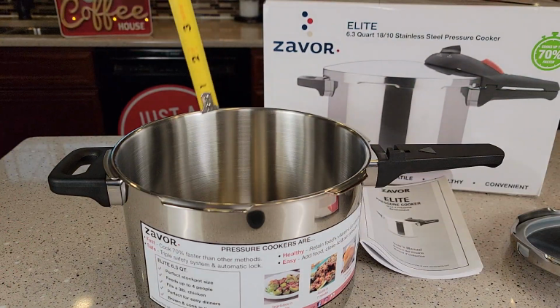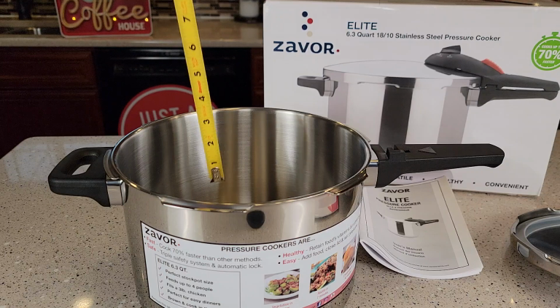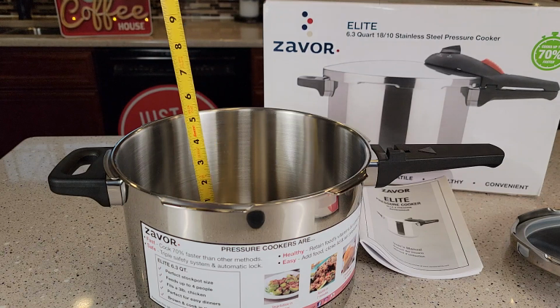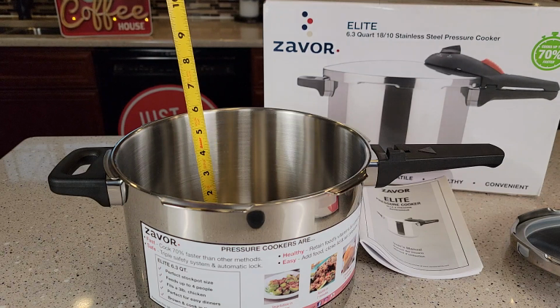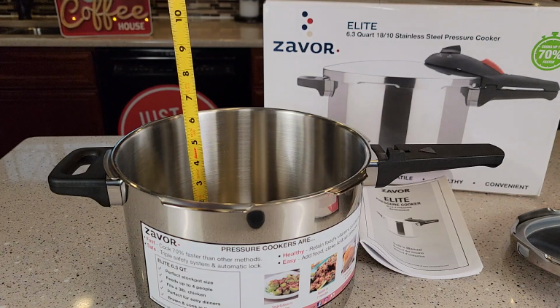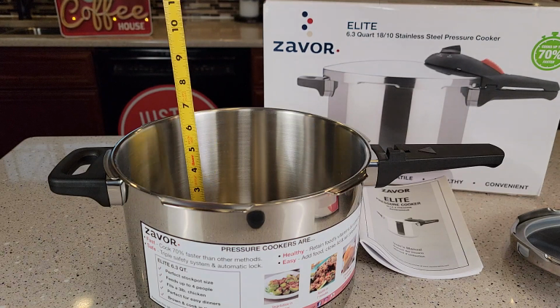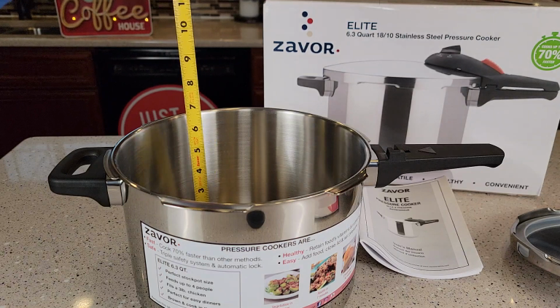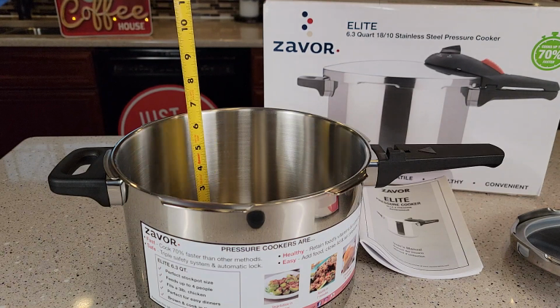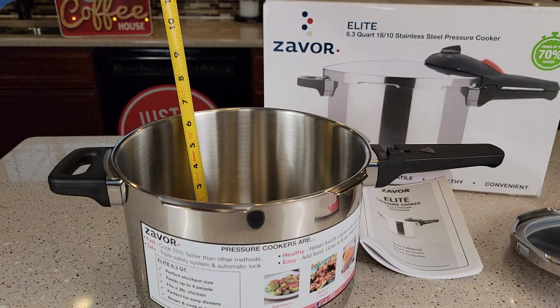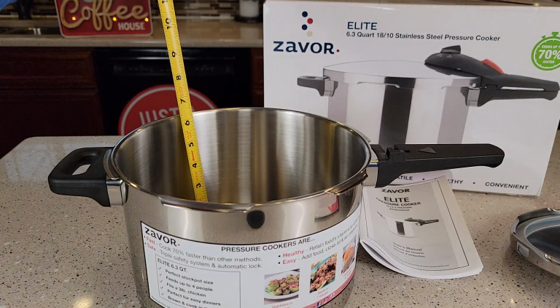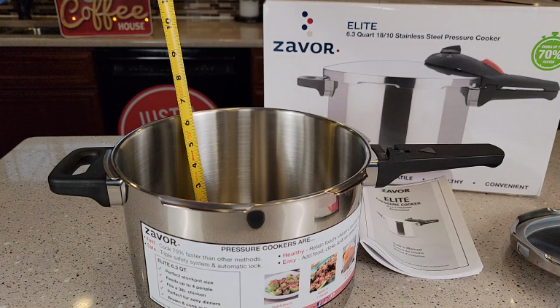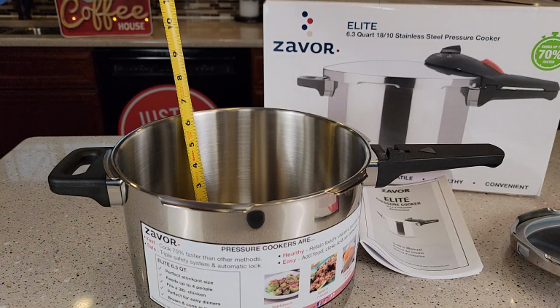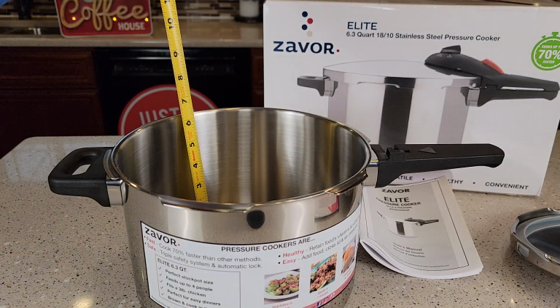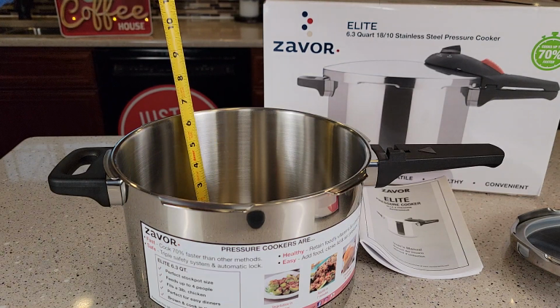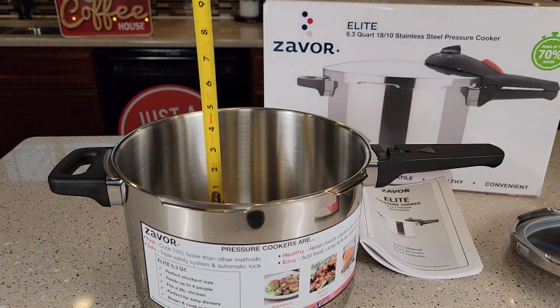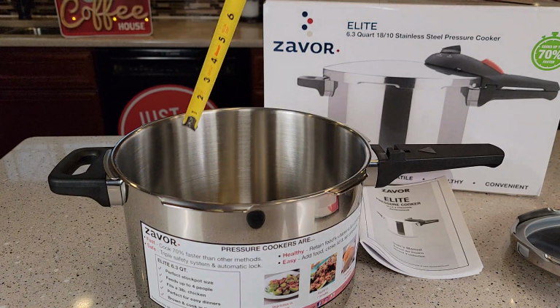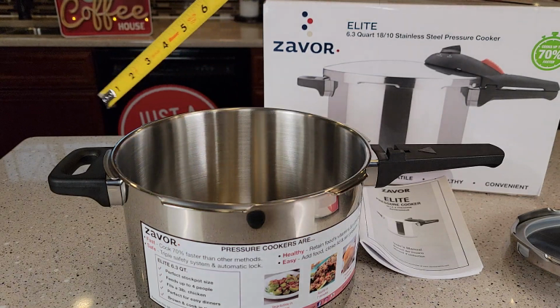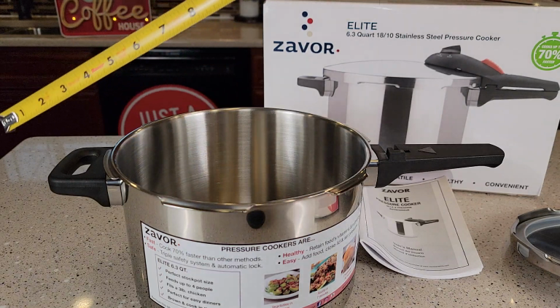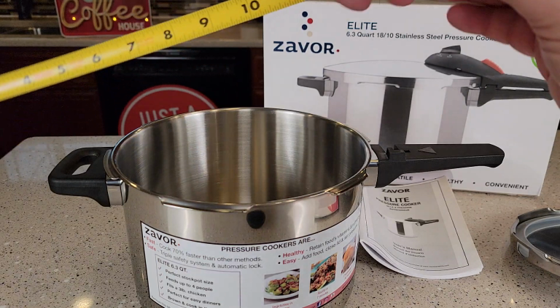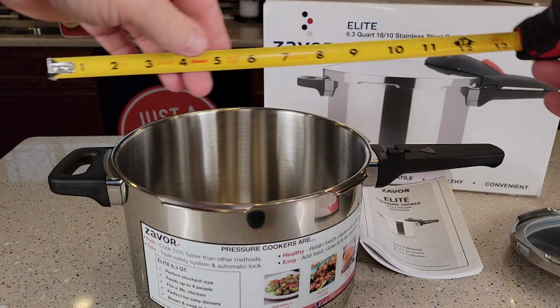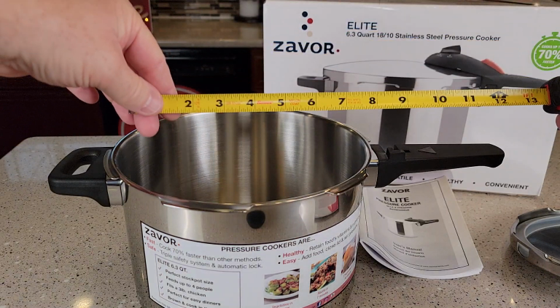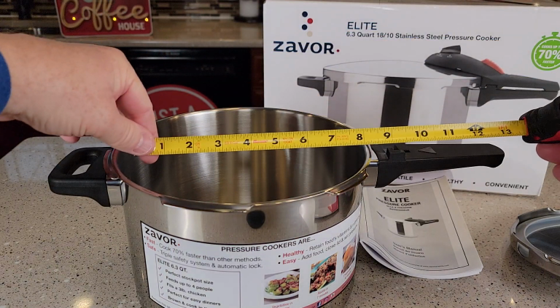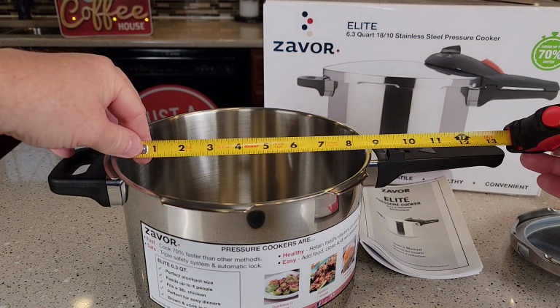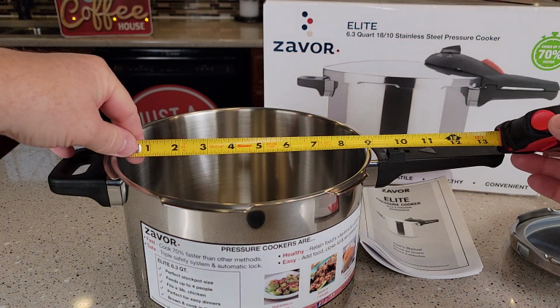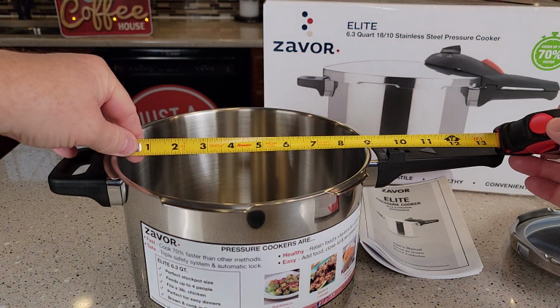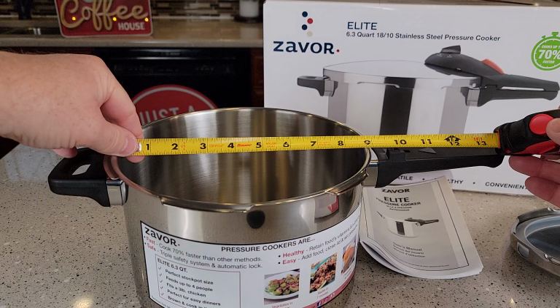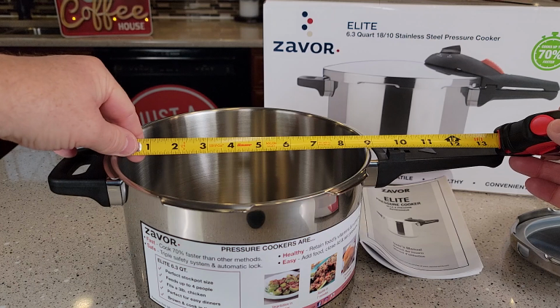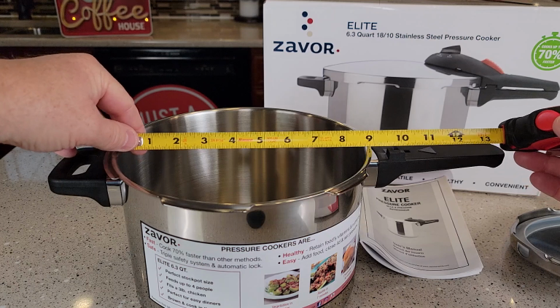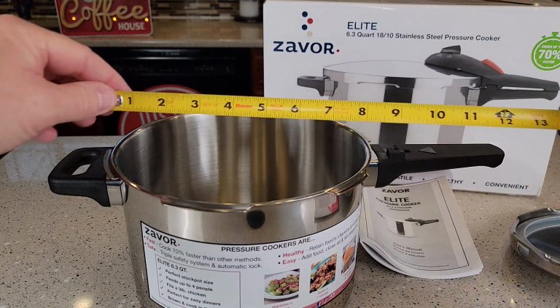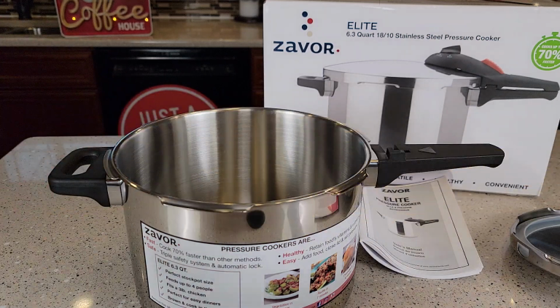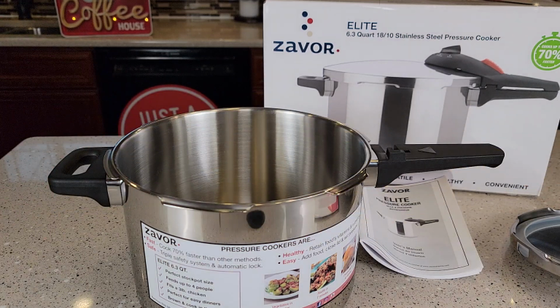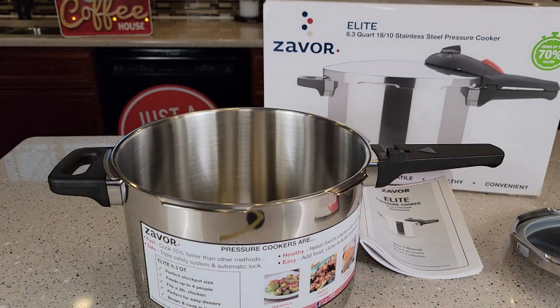The dimensions inside the pressure cooker are right around six inches deep, and the width is about eight and a half inches.